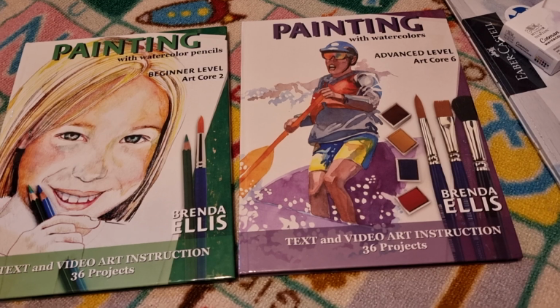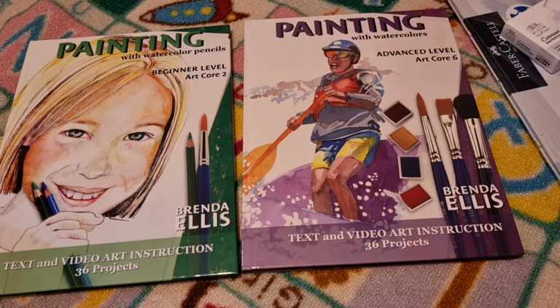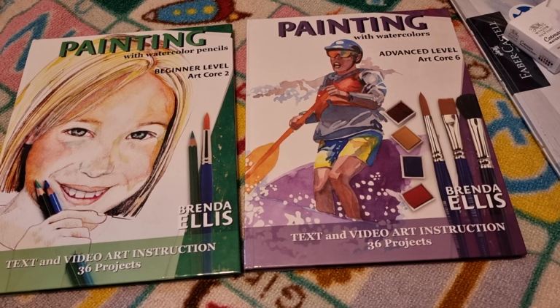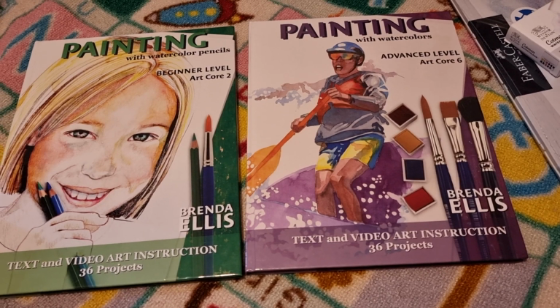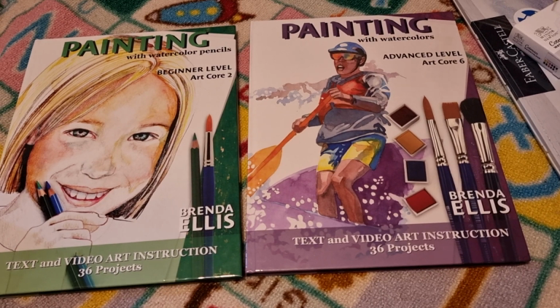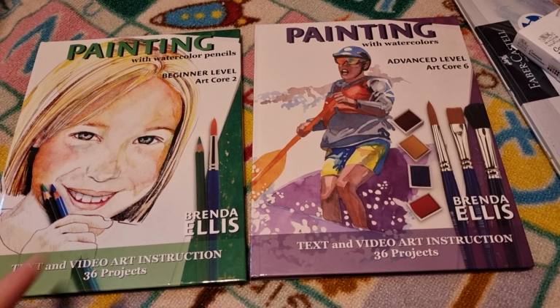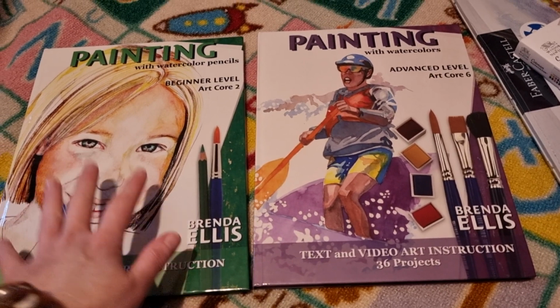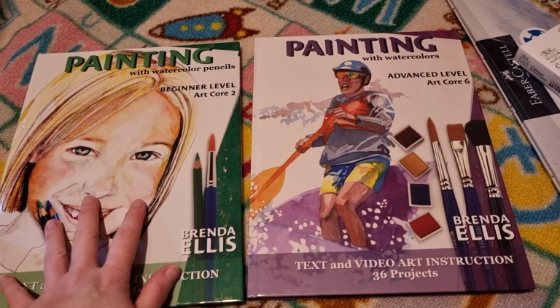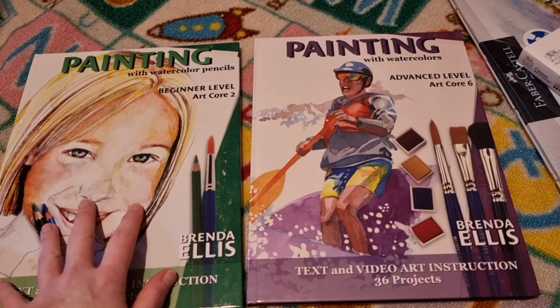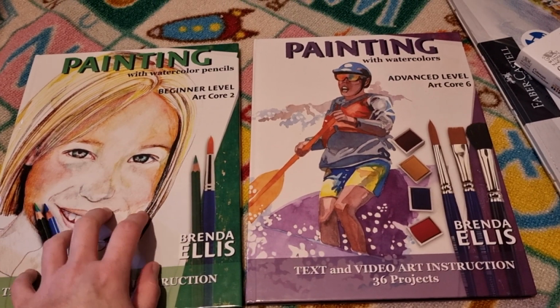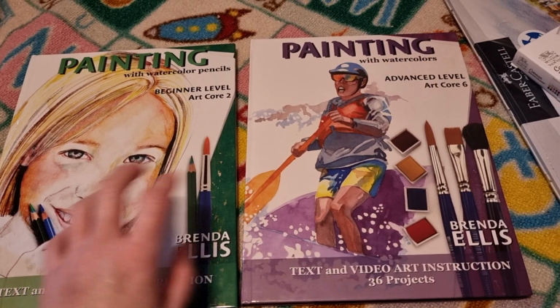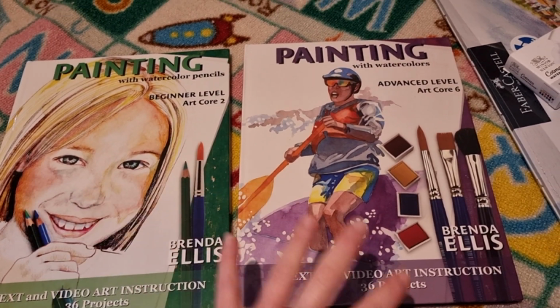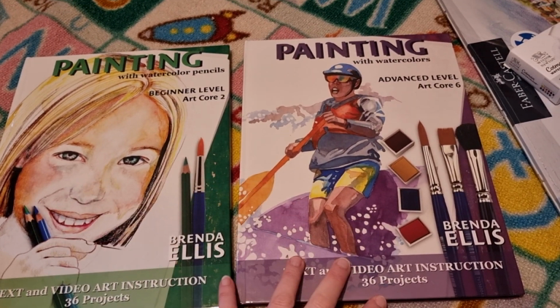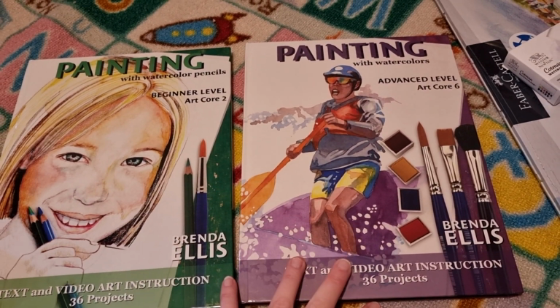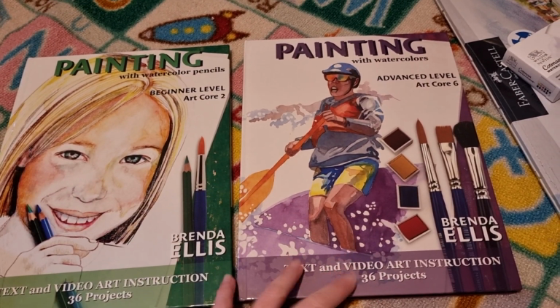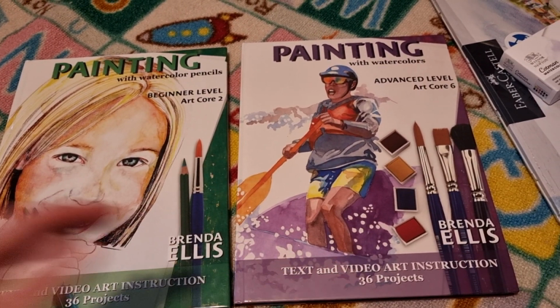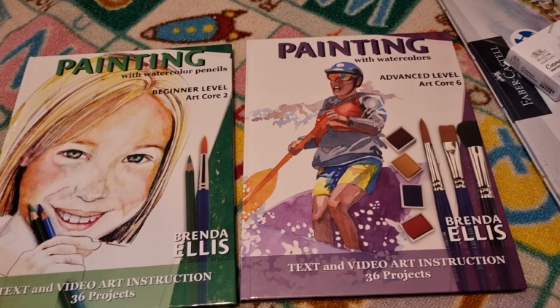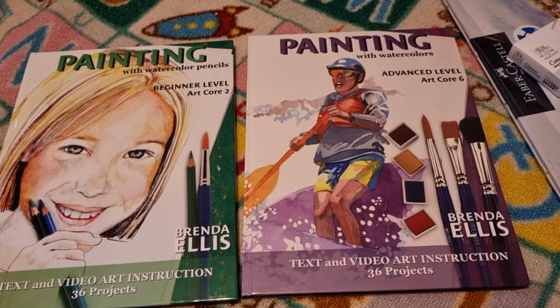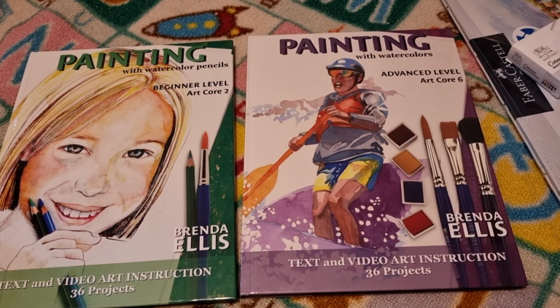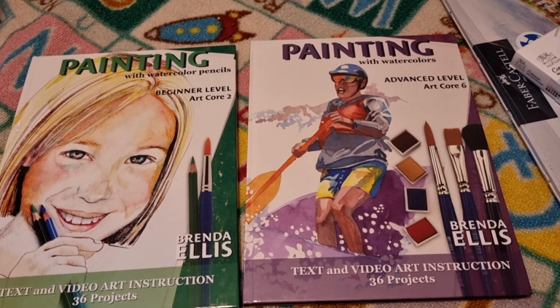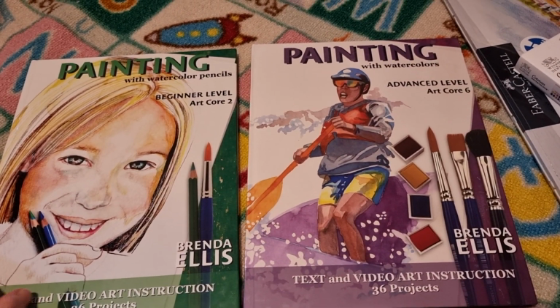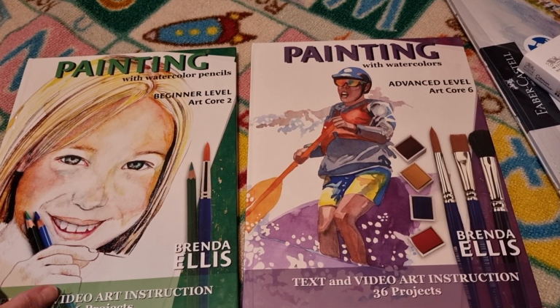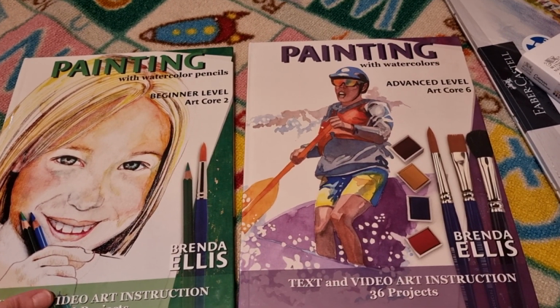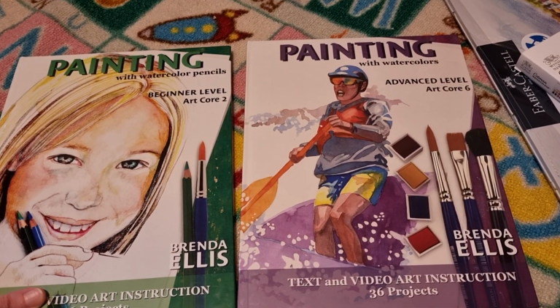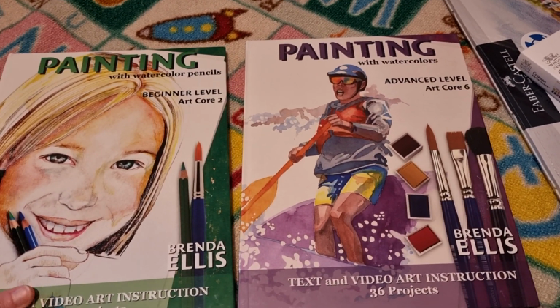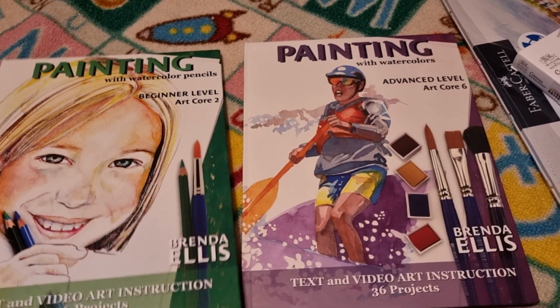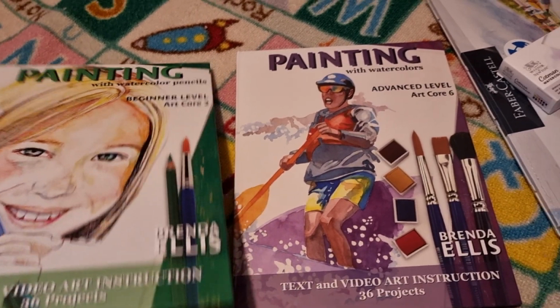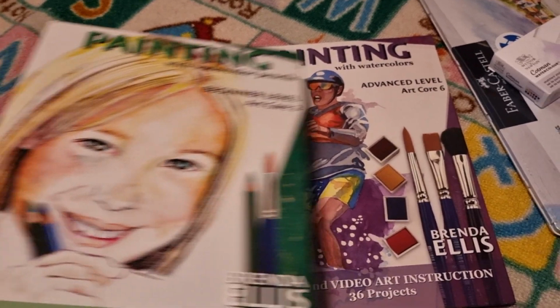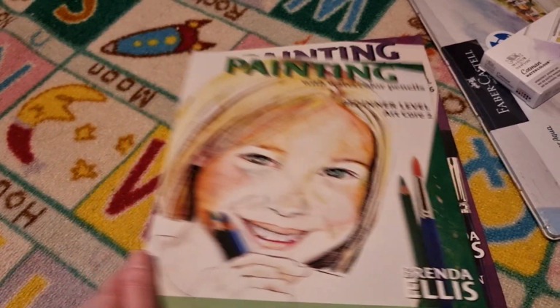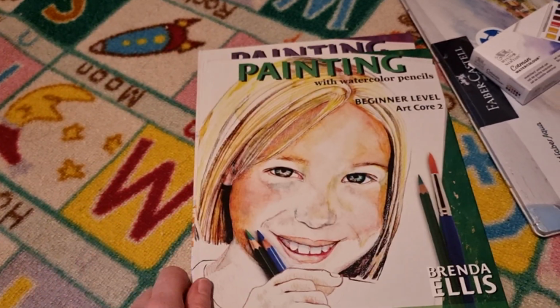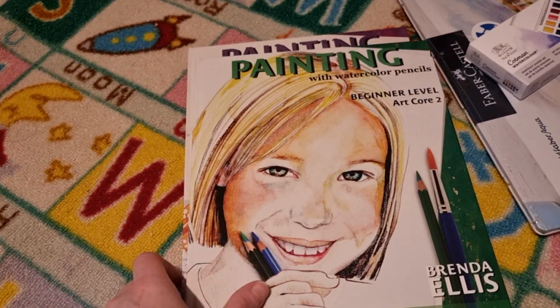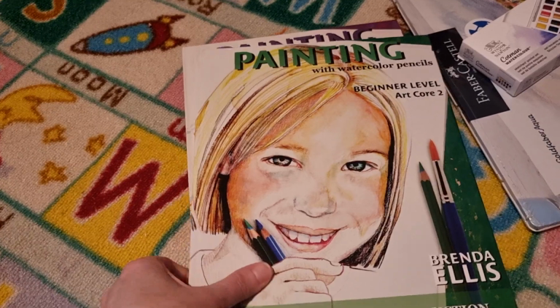If it means doing one book this year and the other next year, that's absolutely fine. But let's have a look inside.